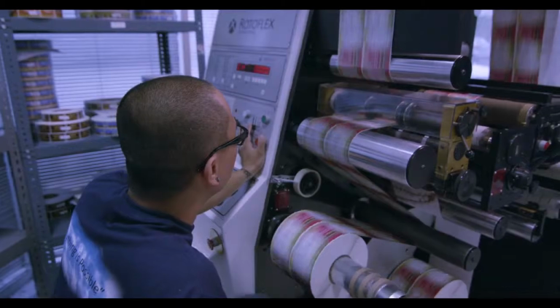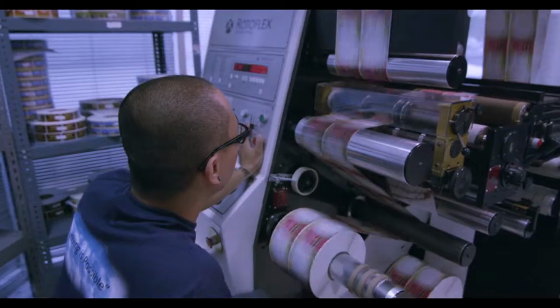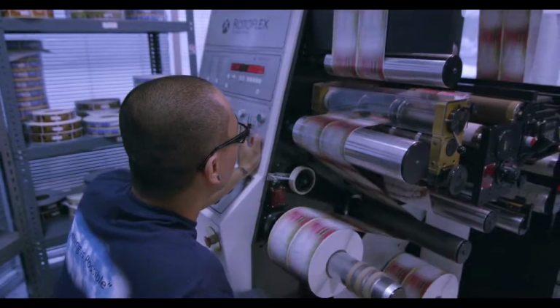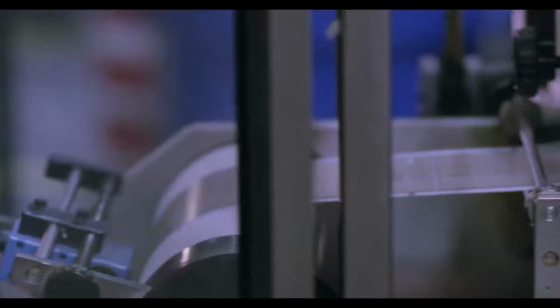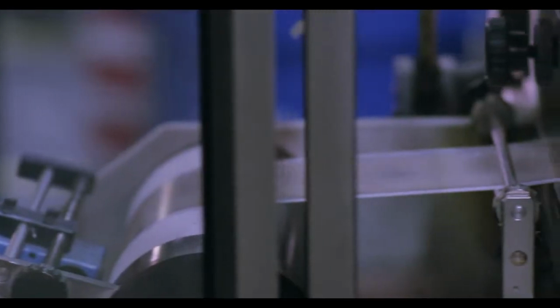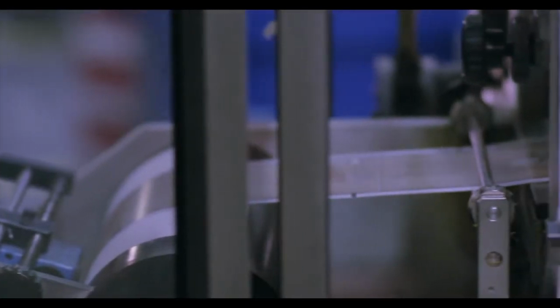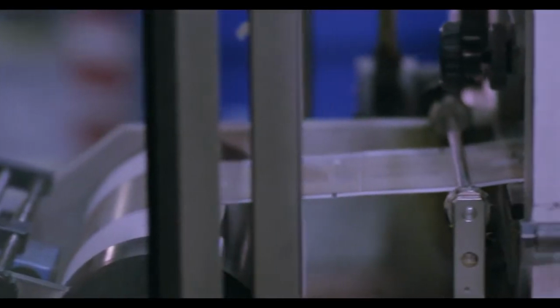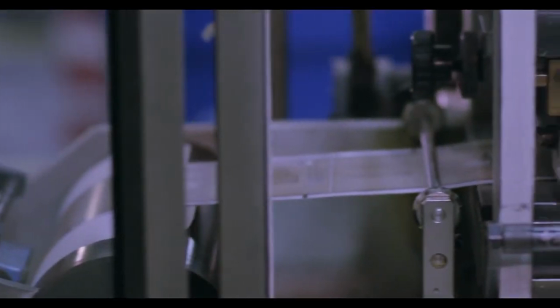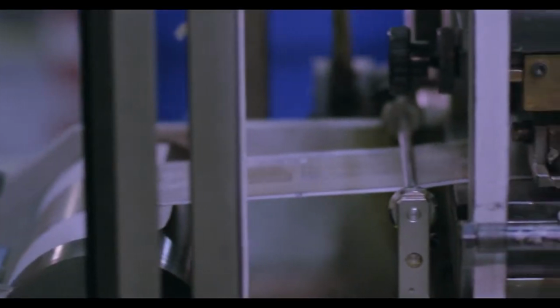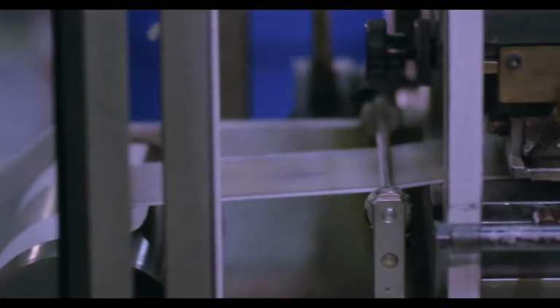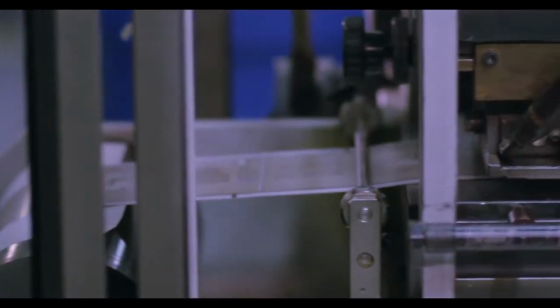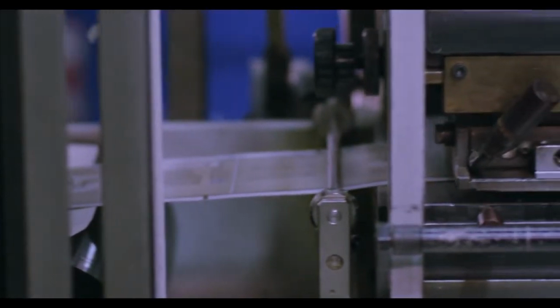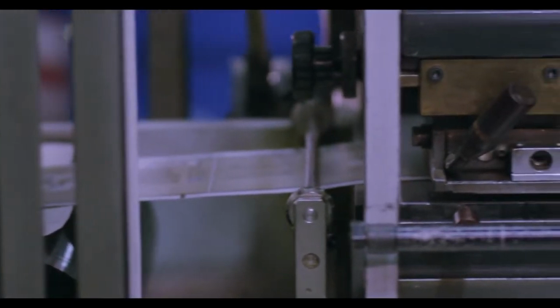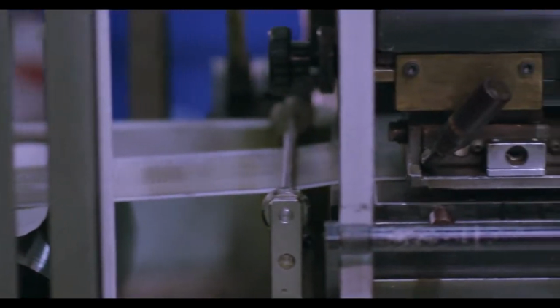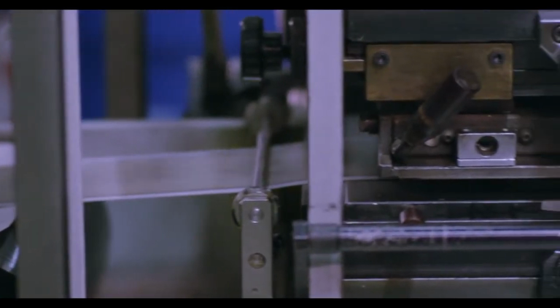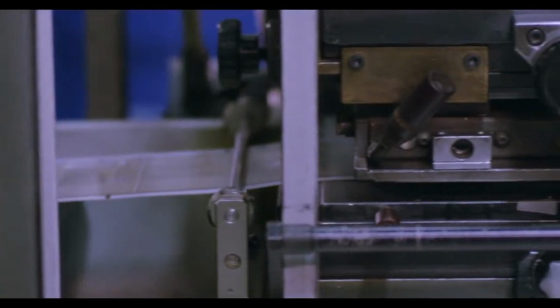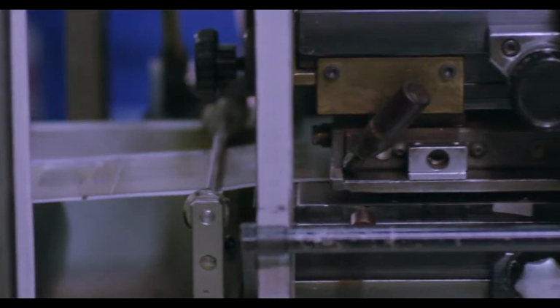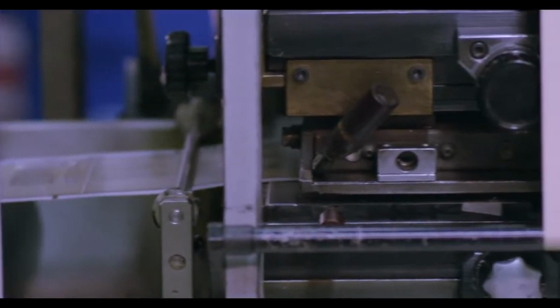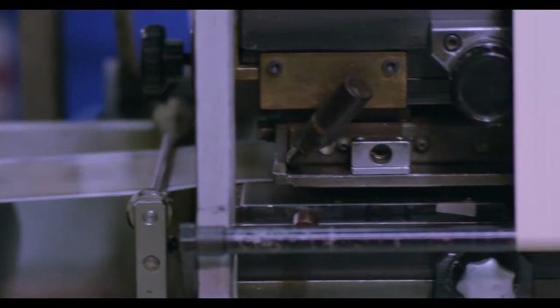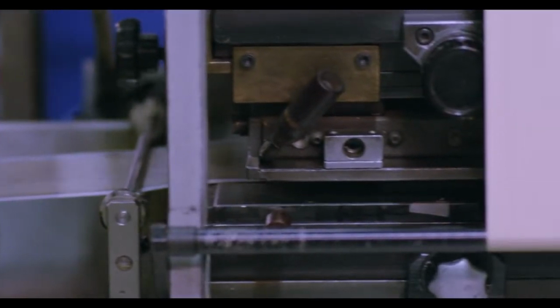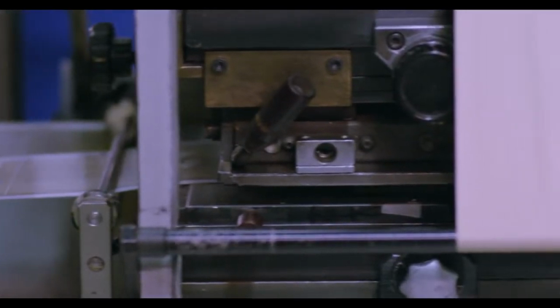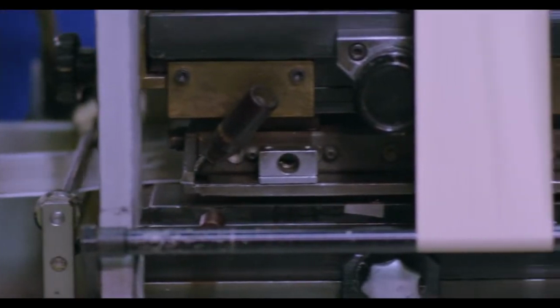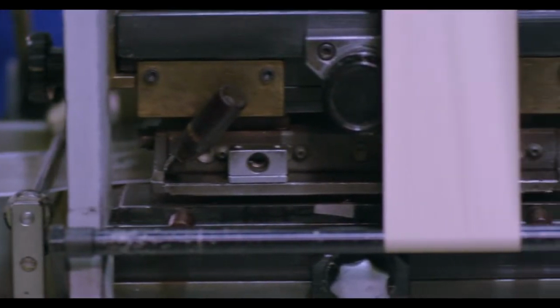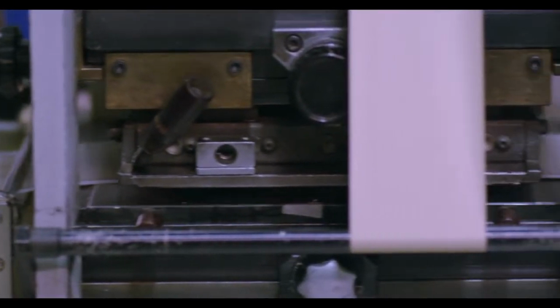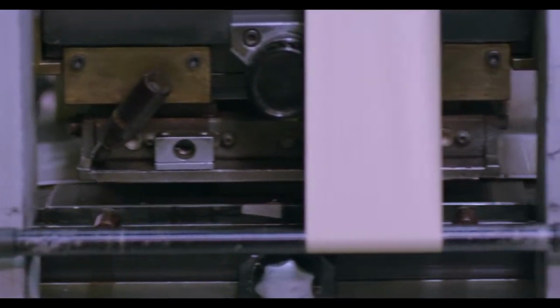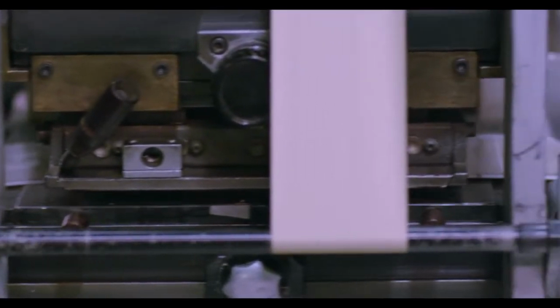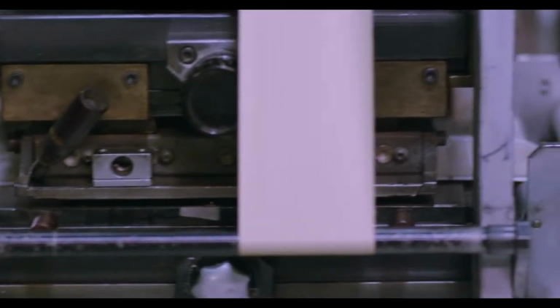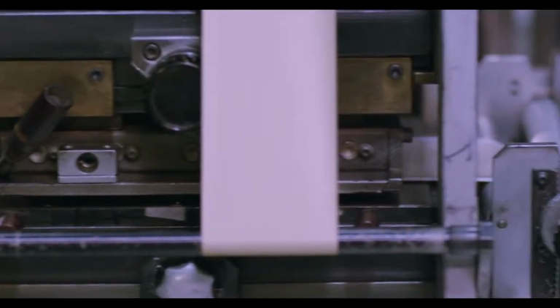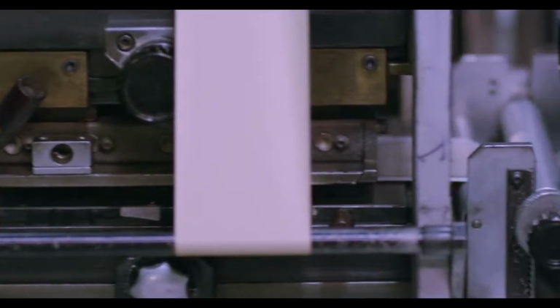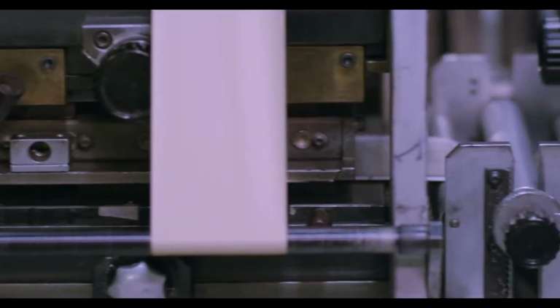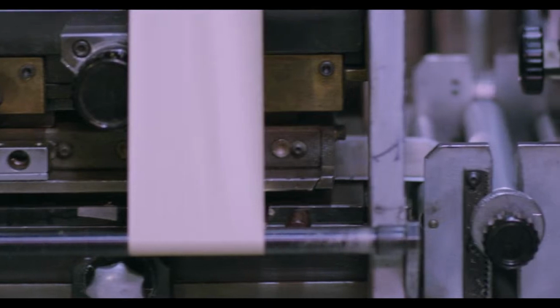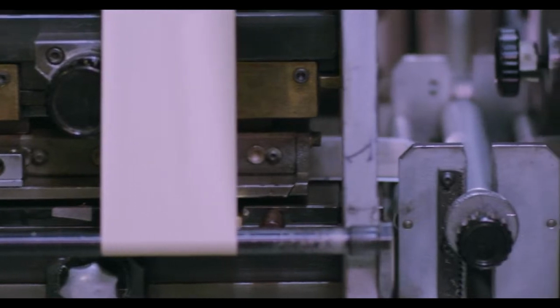Need a dramatic emboss or deboss? We go offline with up to four tons of pressure.